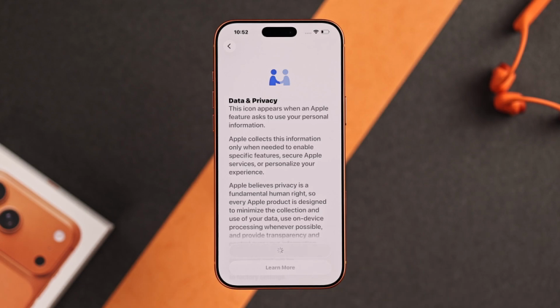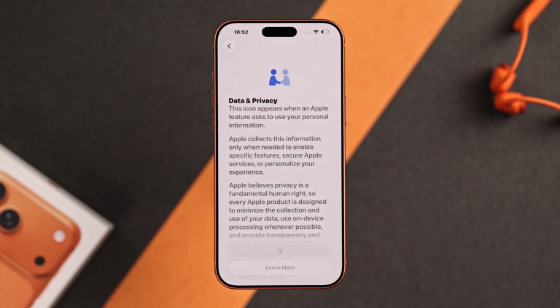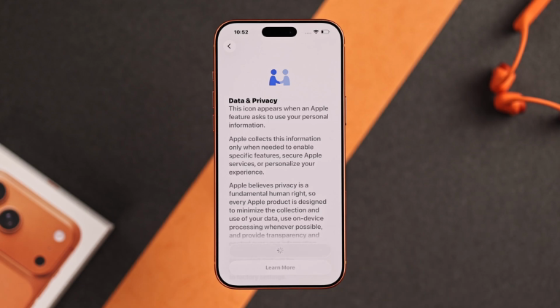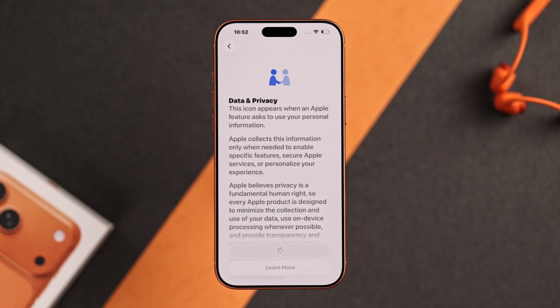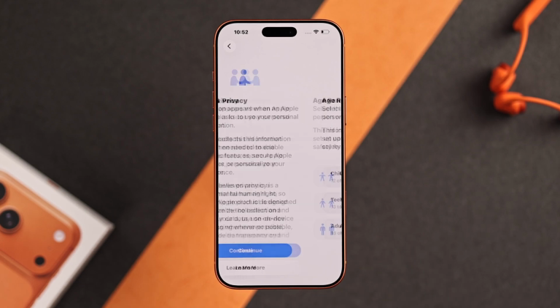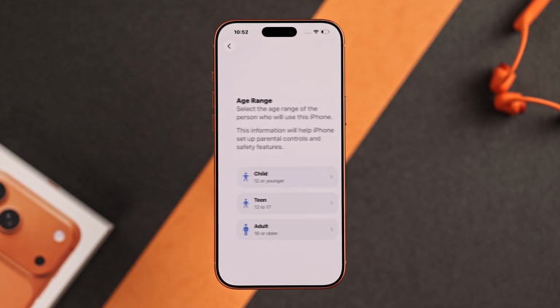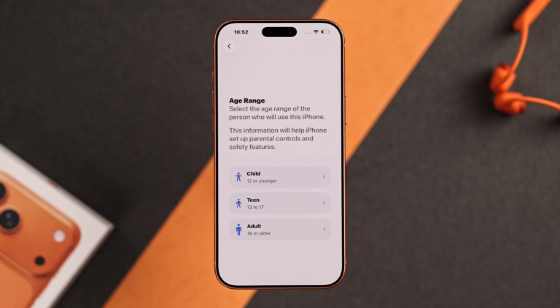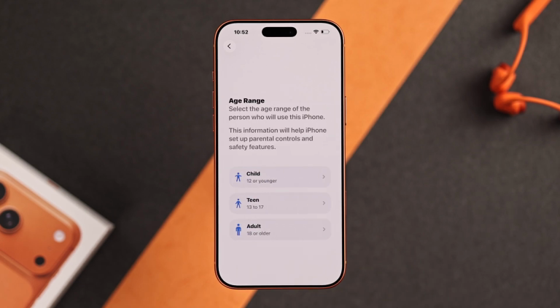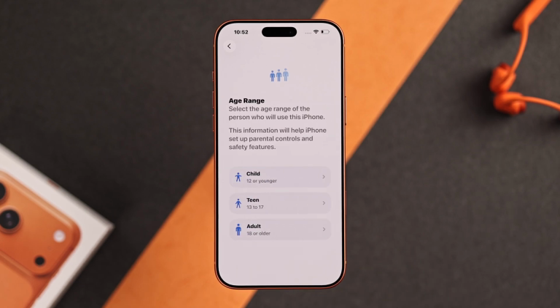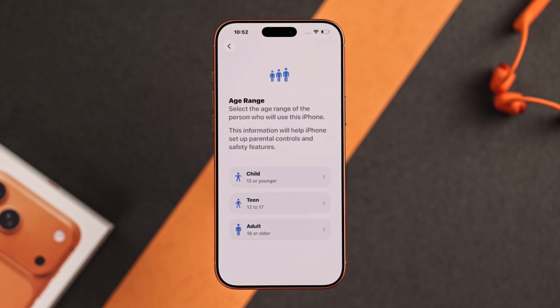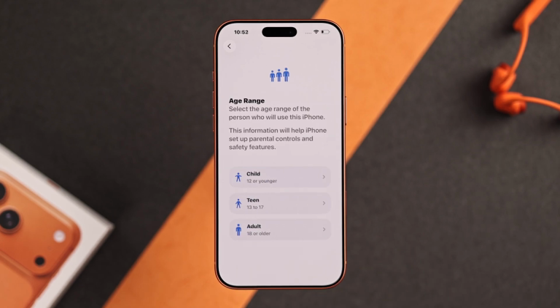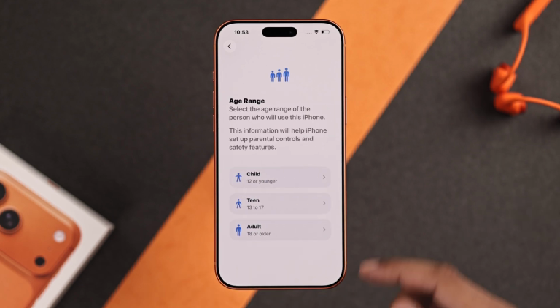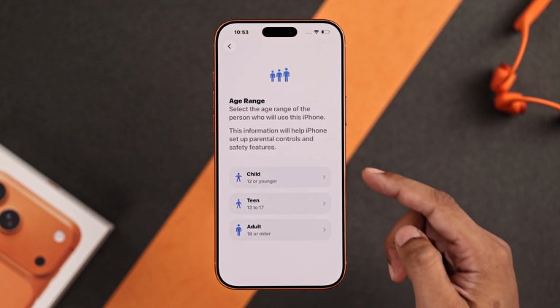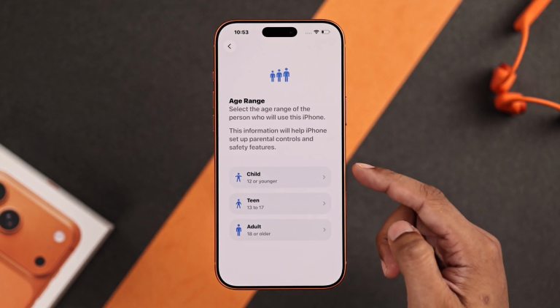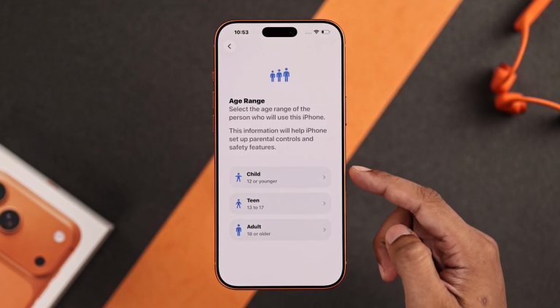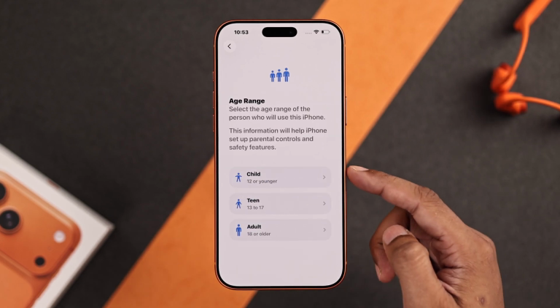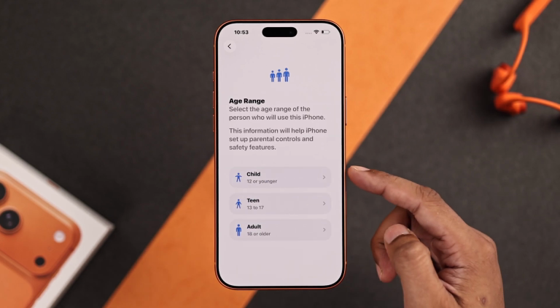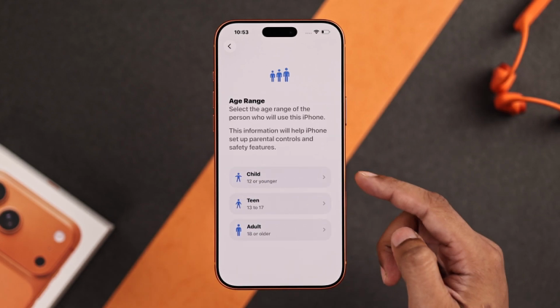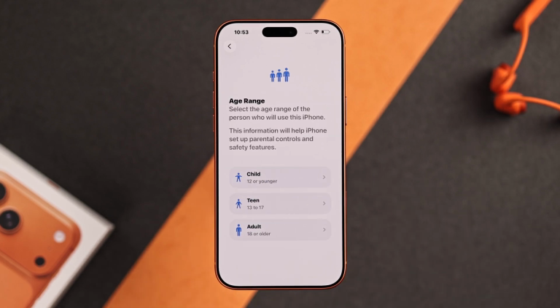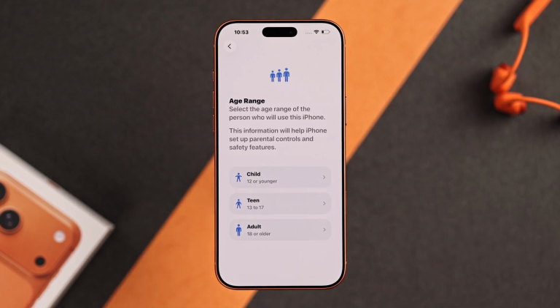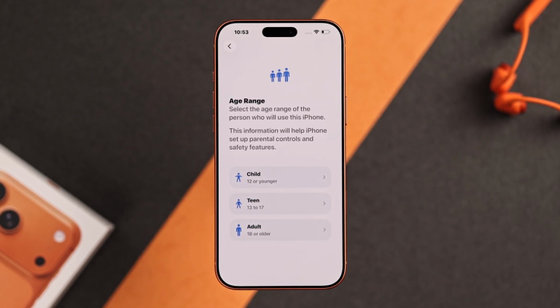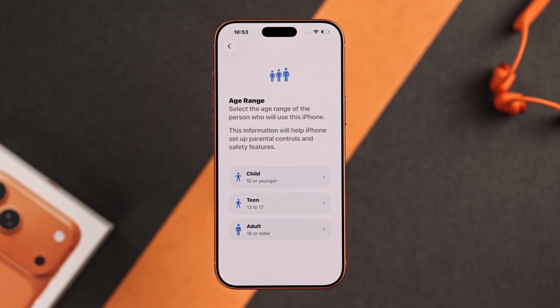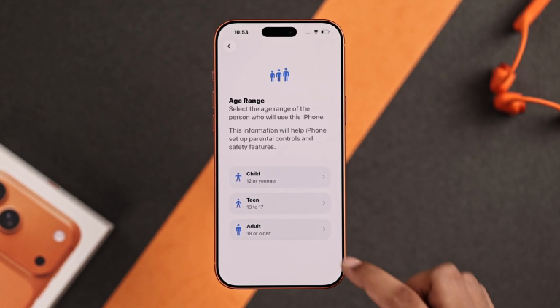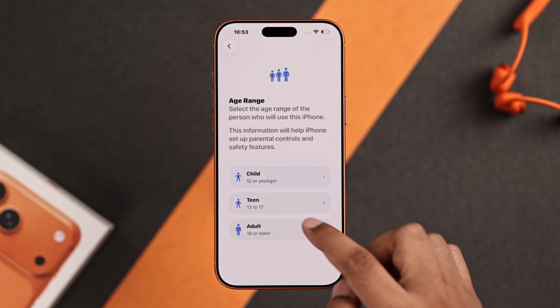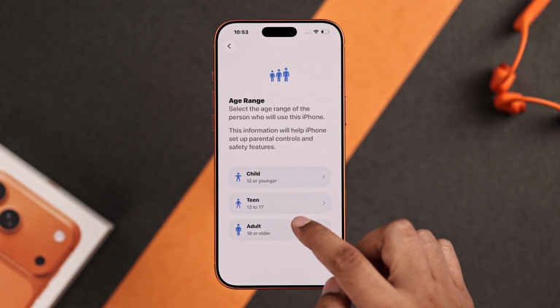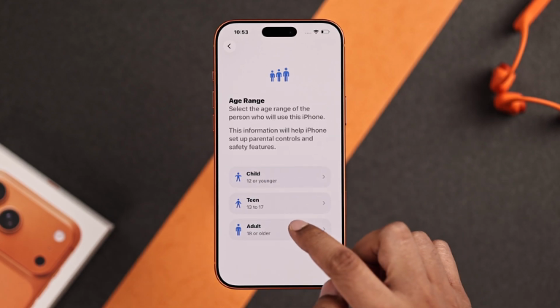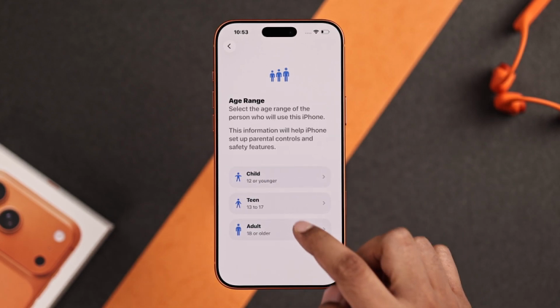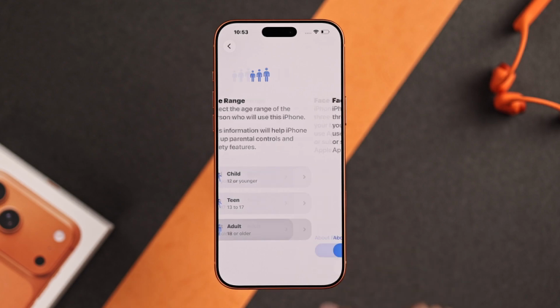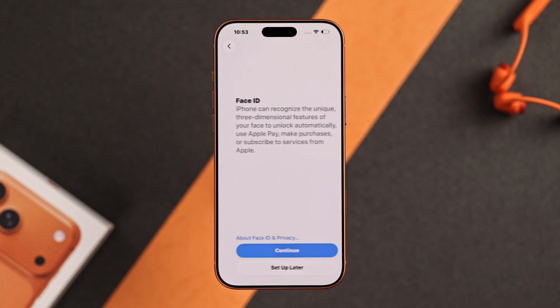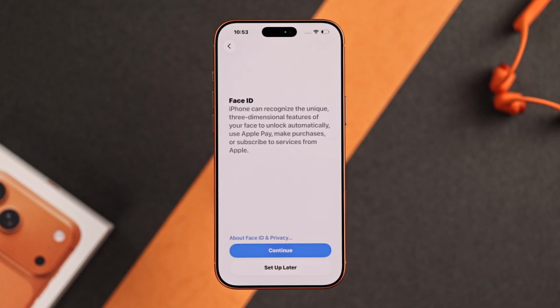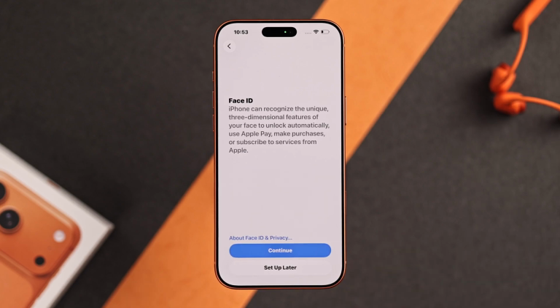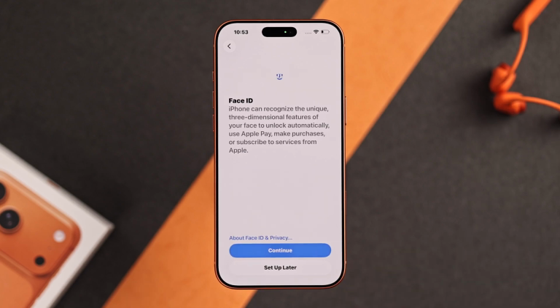Now if the iPhone is for a child, you can select it from here. Or you can choose adult for yourself.